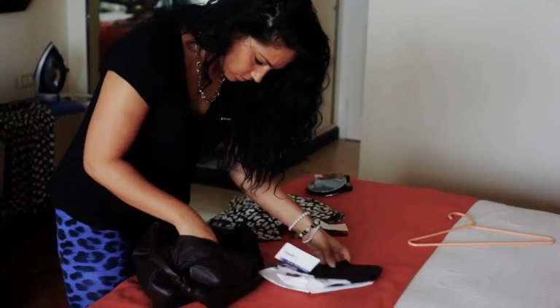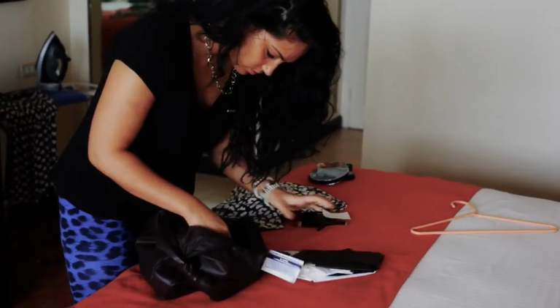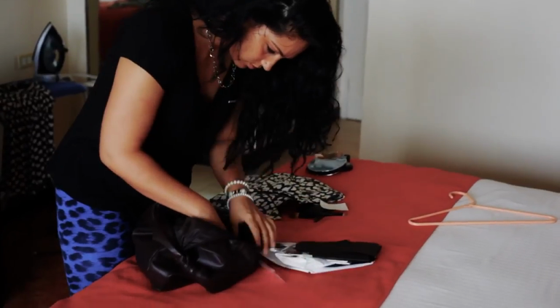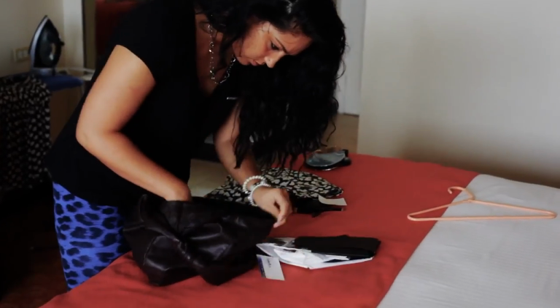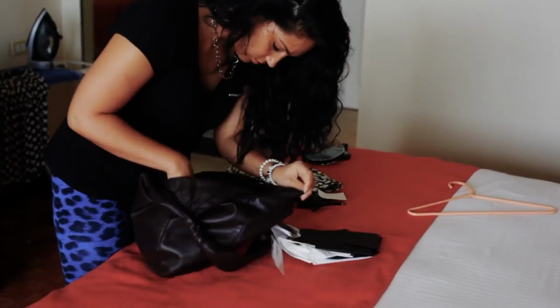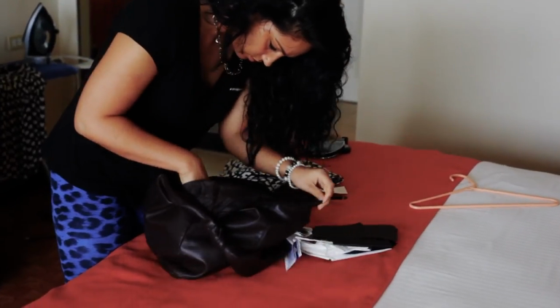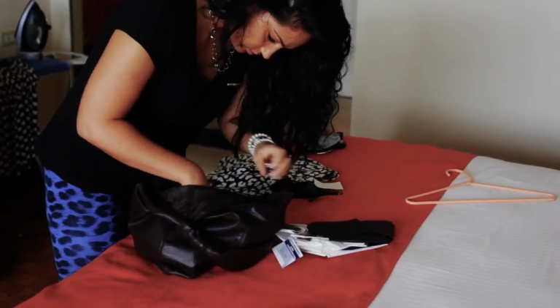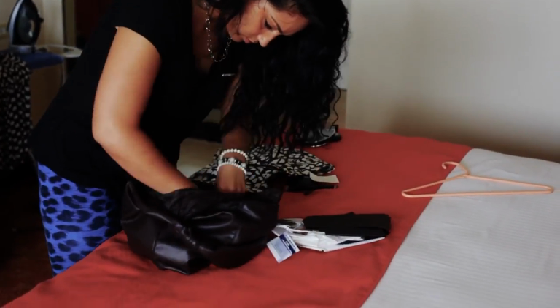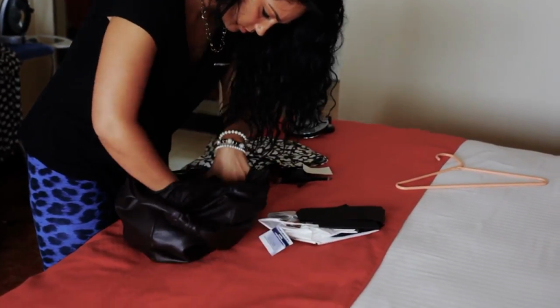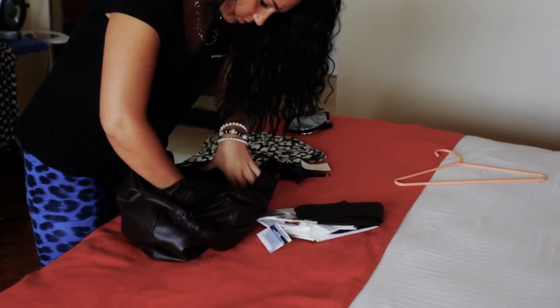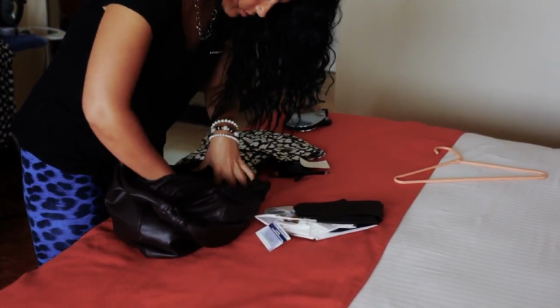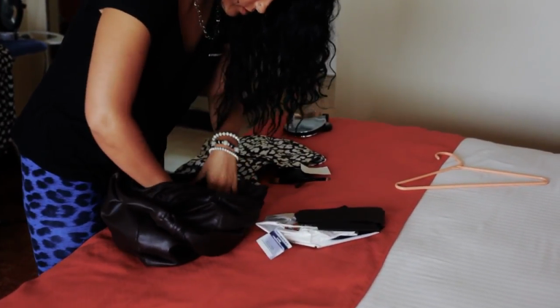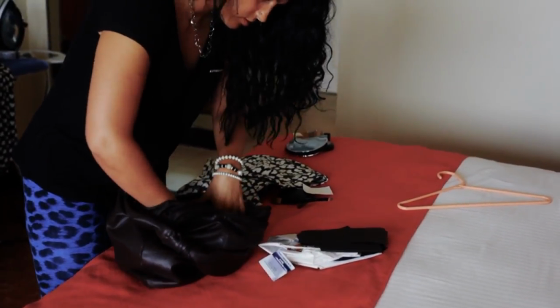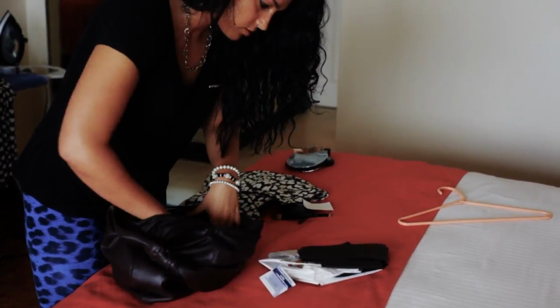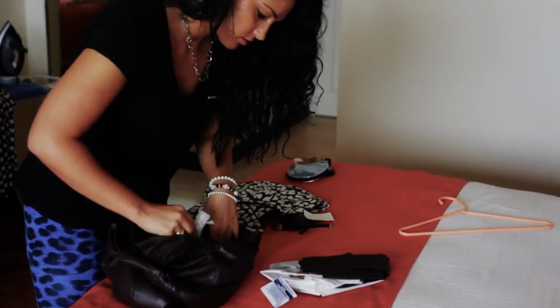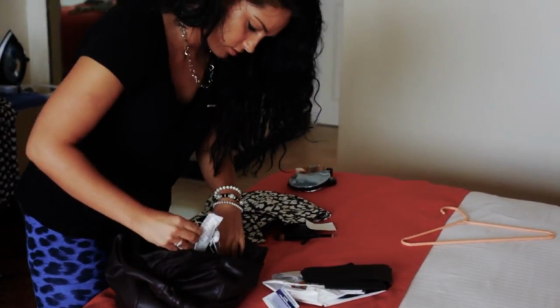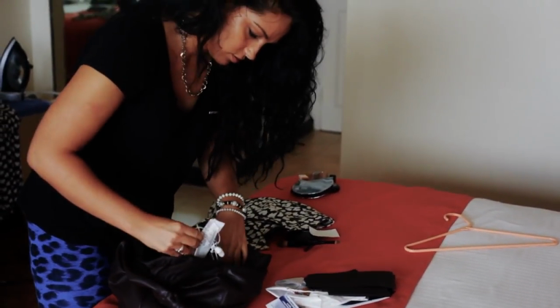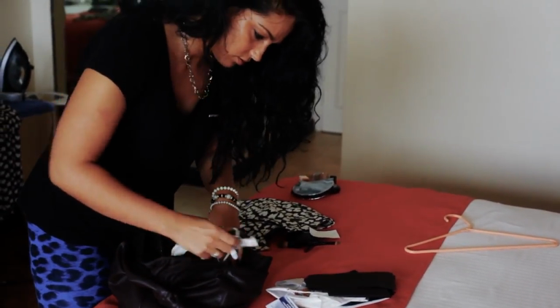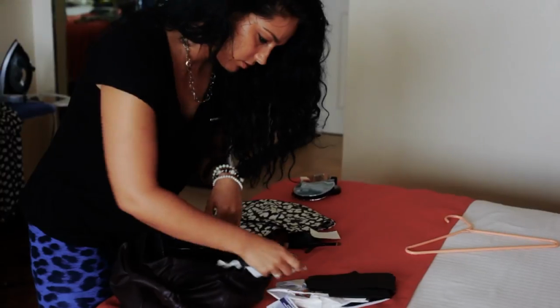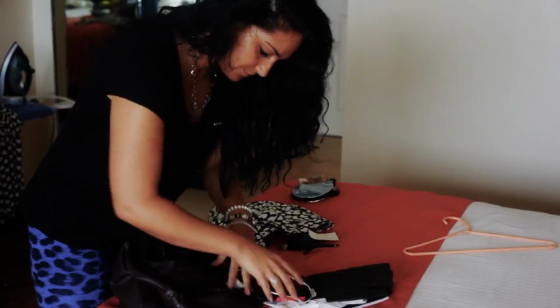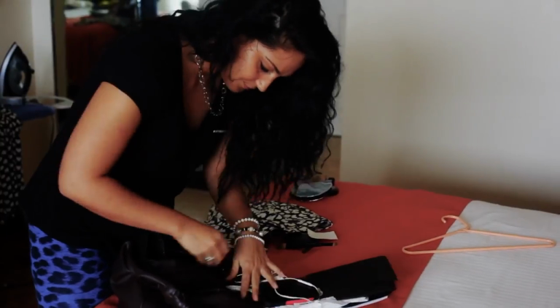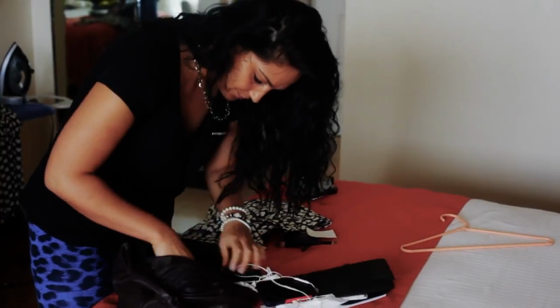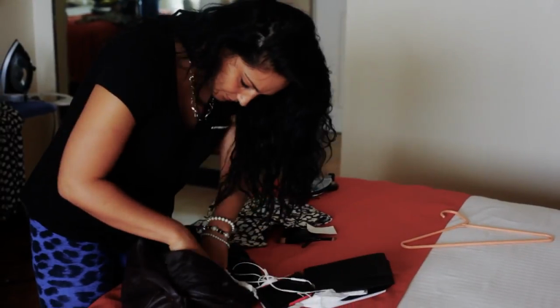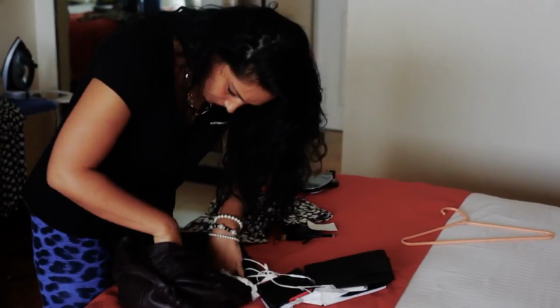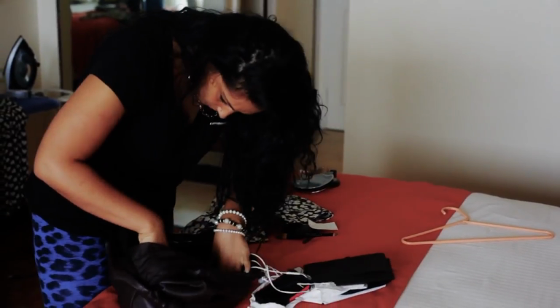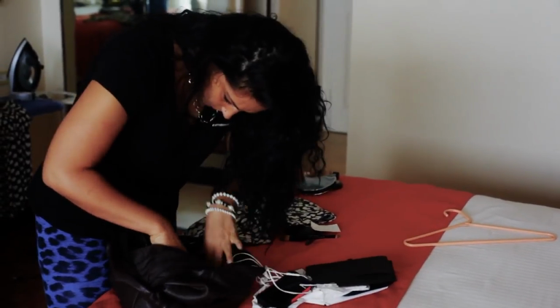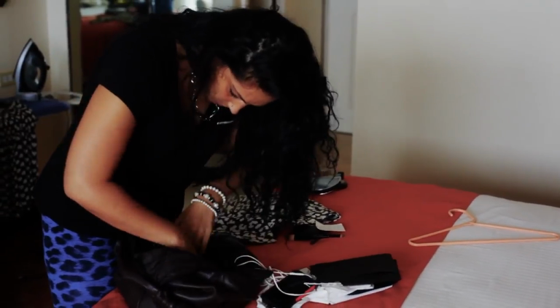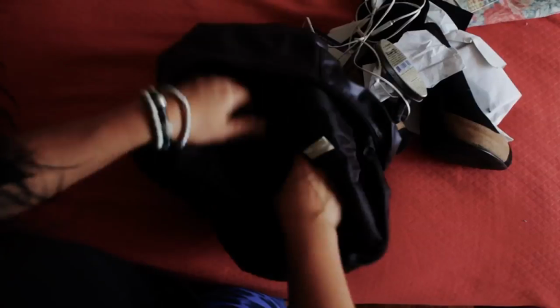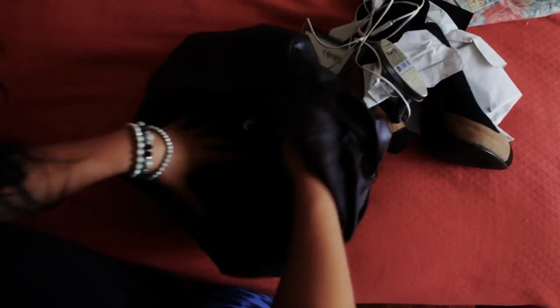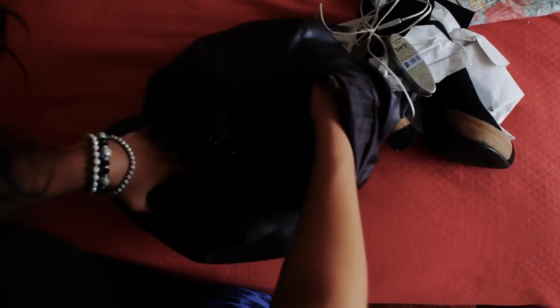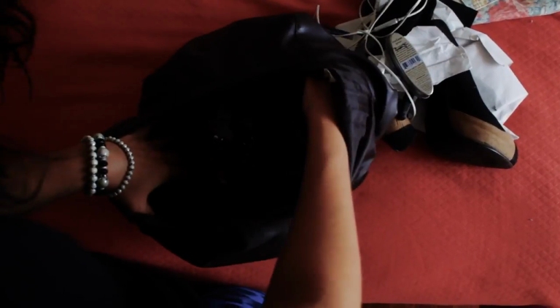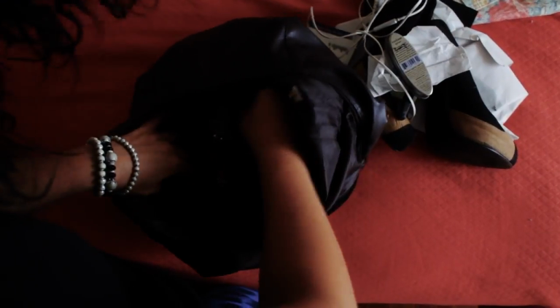Ever misplaced your keys, smartphone, purse, or any other important valuables? Who hasn't, right?